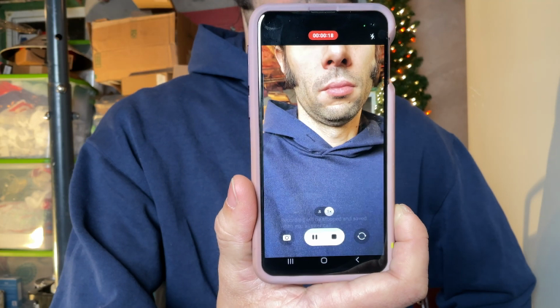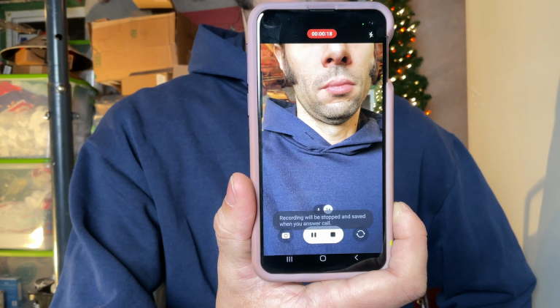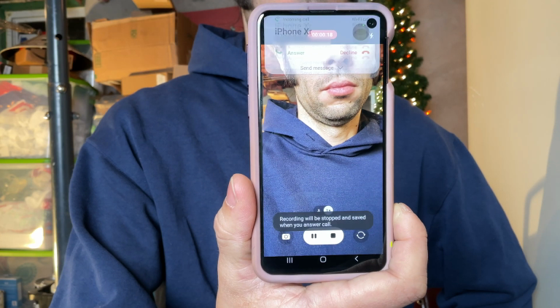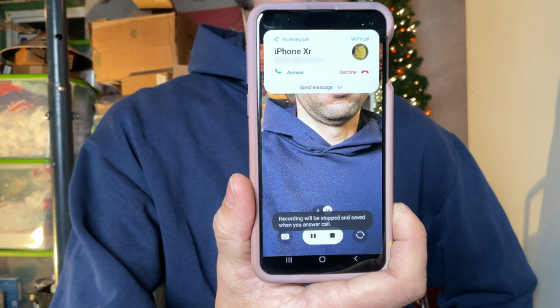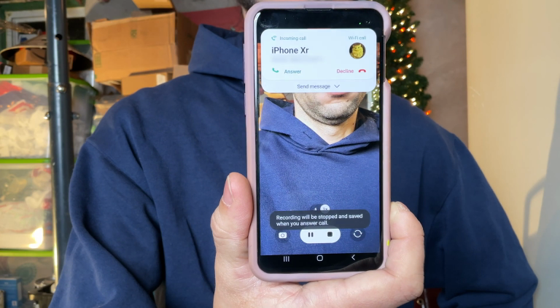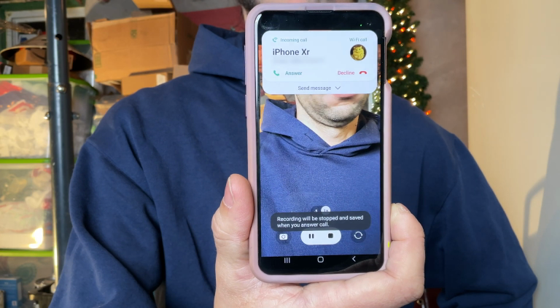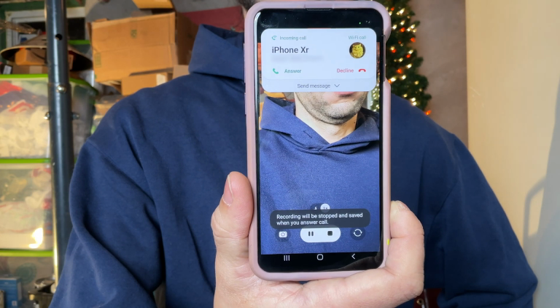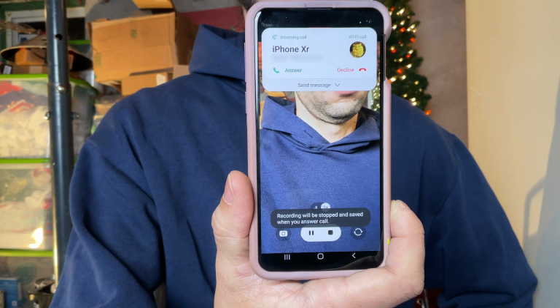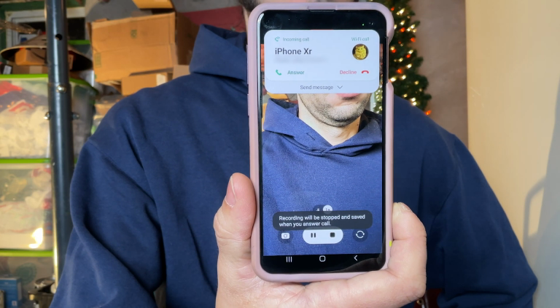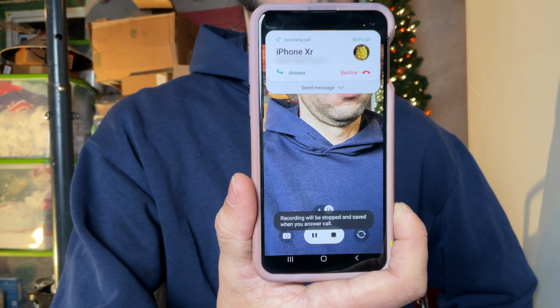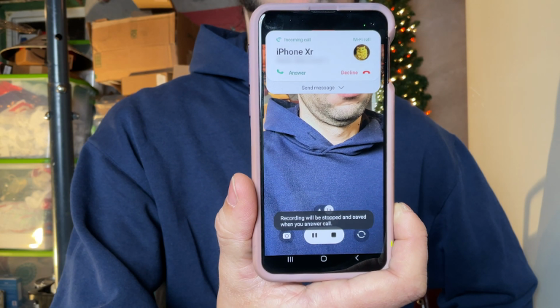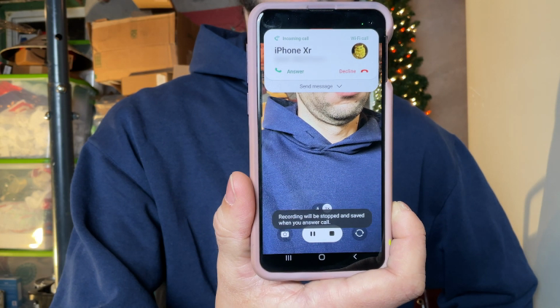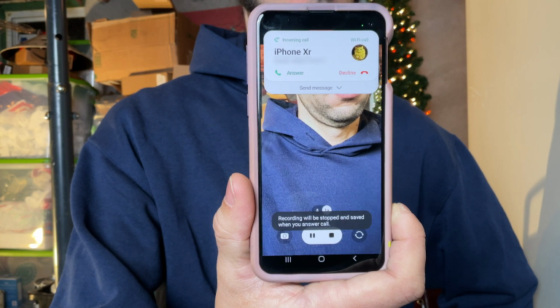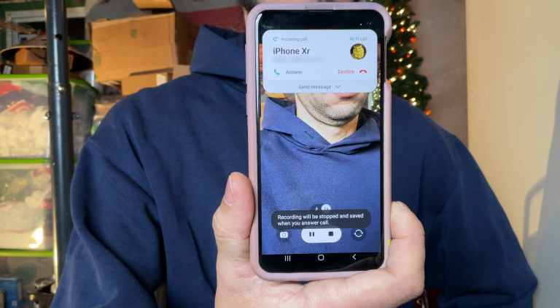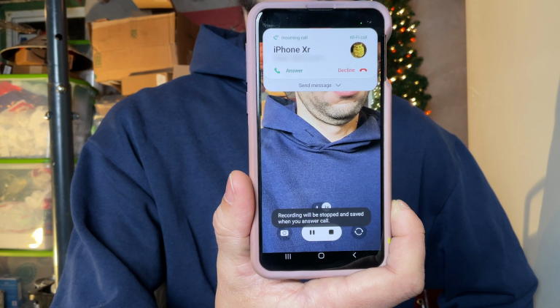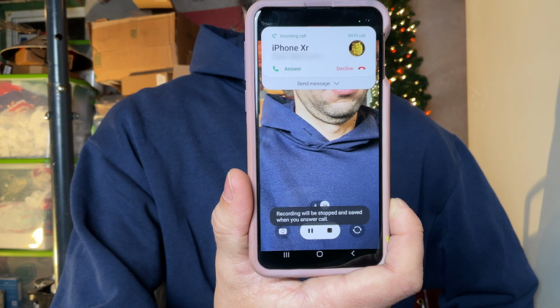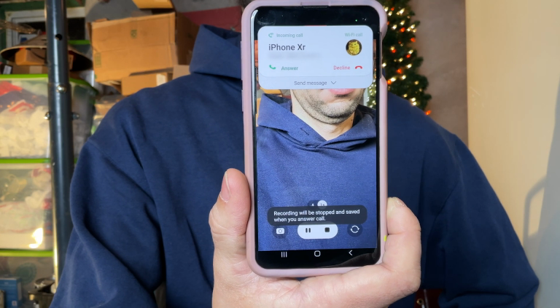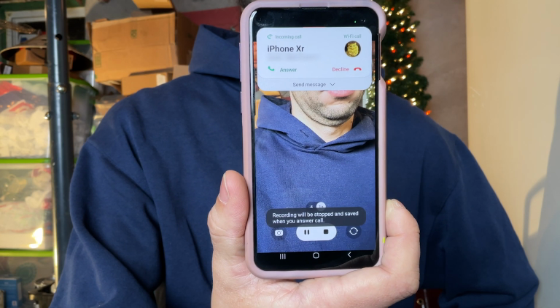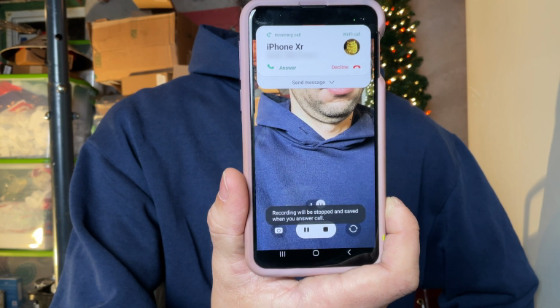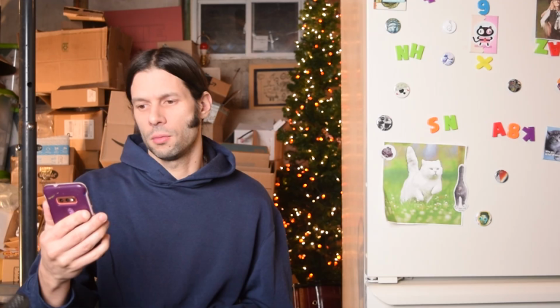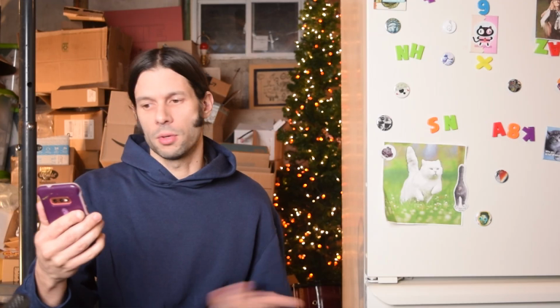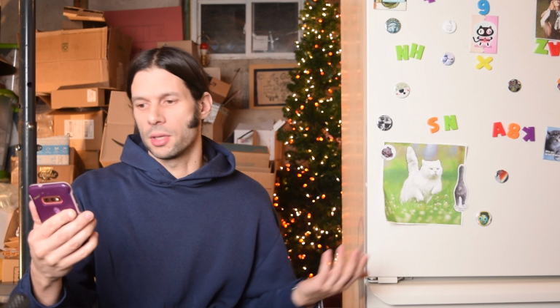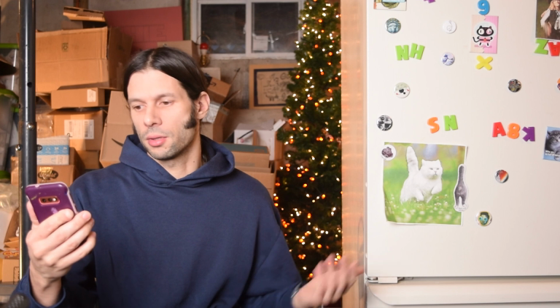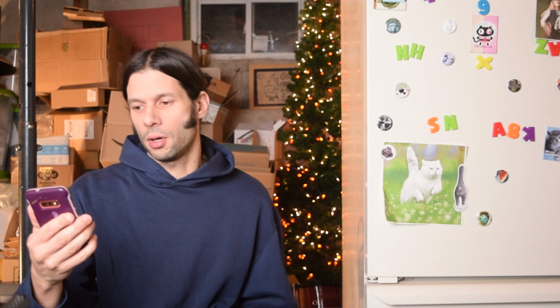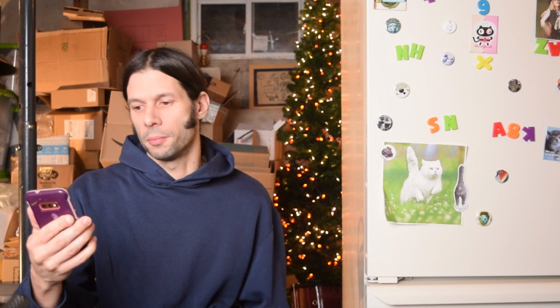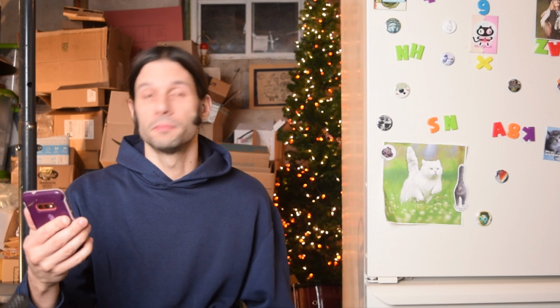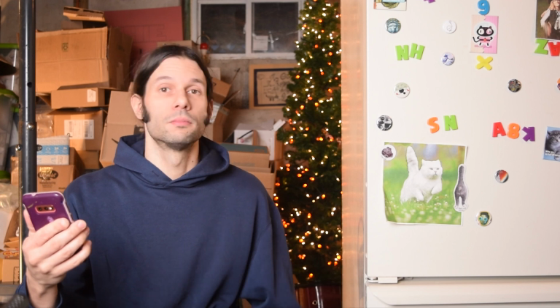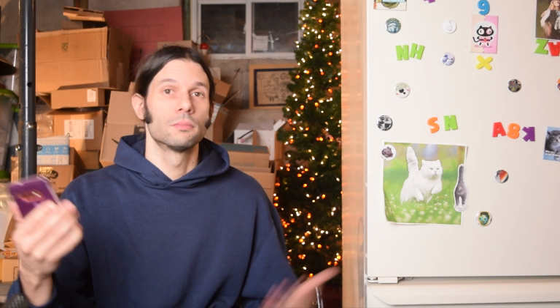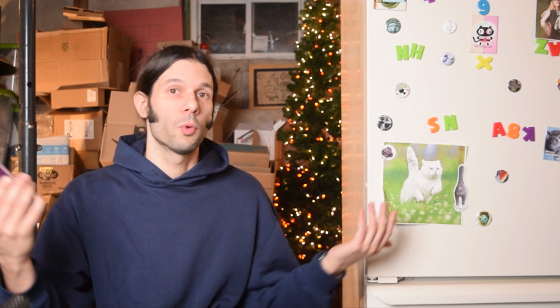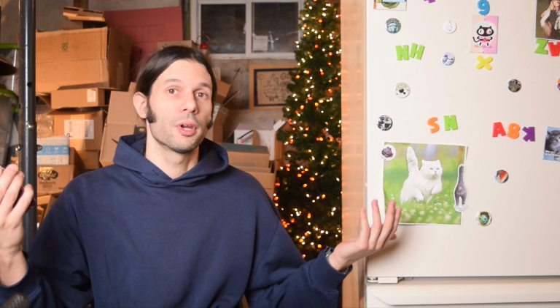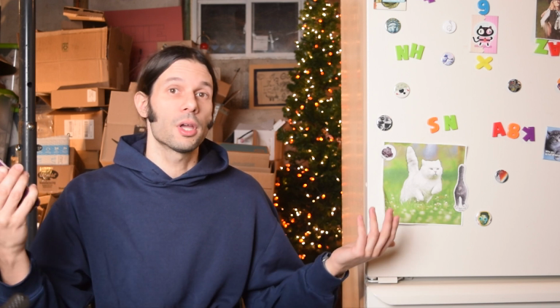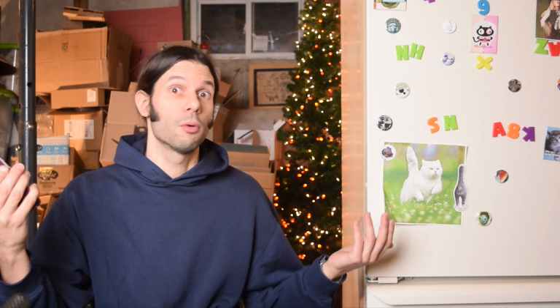One last thing: how does Android behave? This is a Samsung Galaxy S10. Recording will be stopped and saved when you answer the call. Well, there you go.